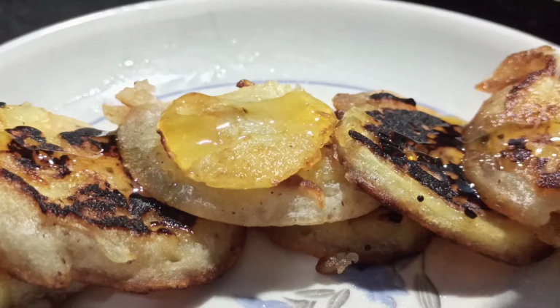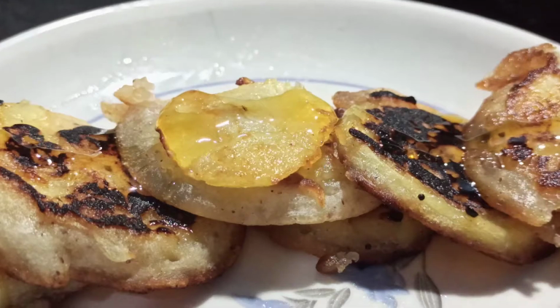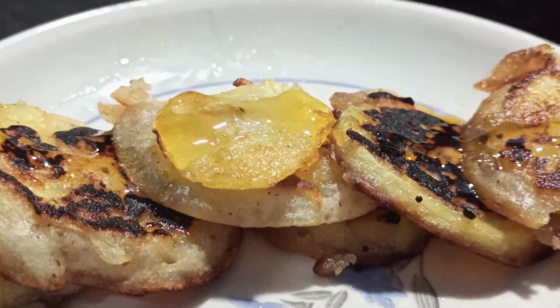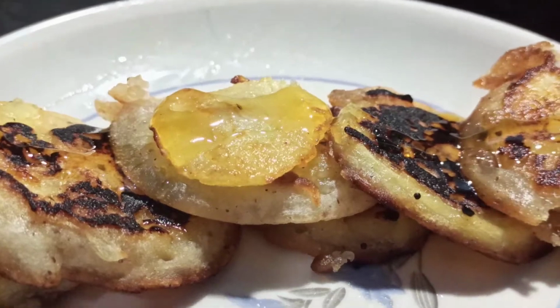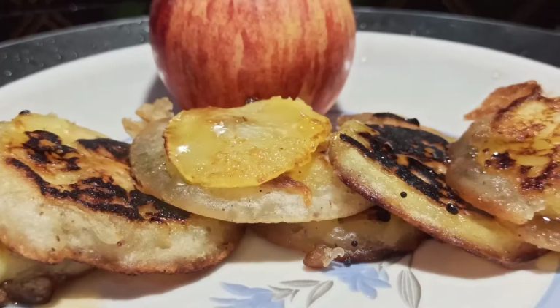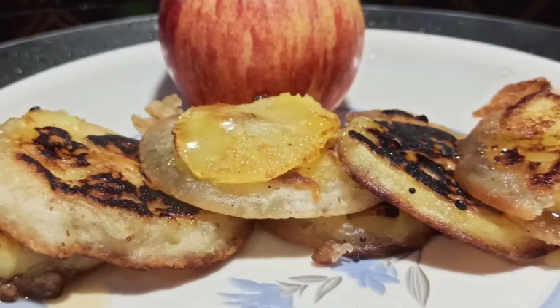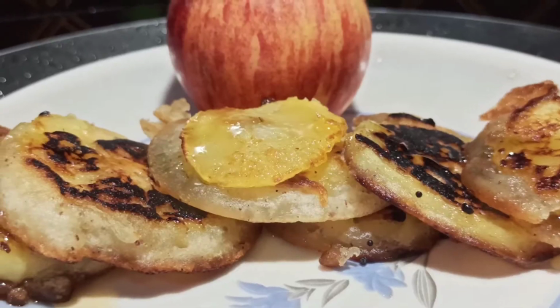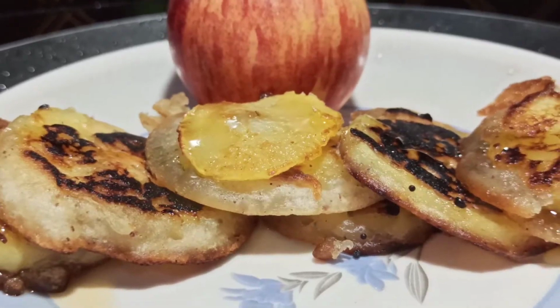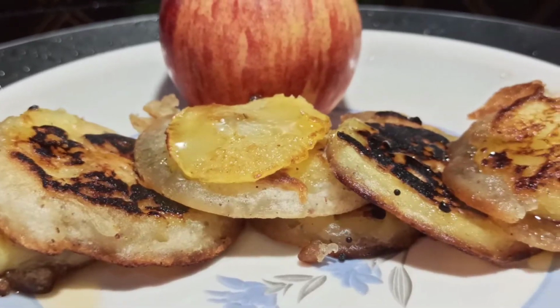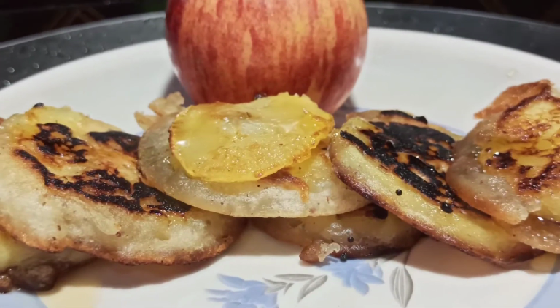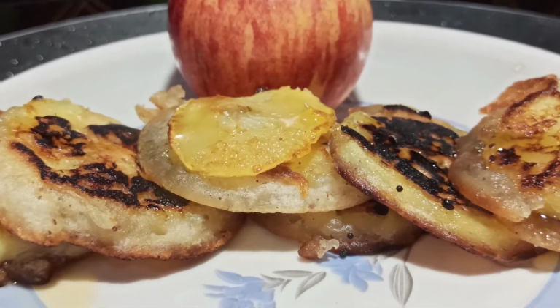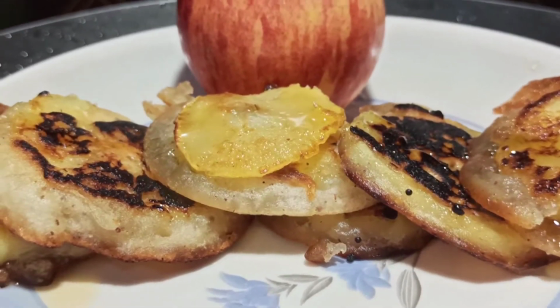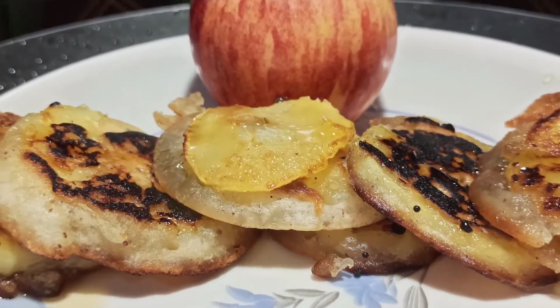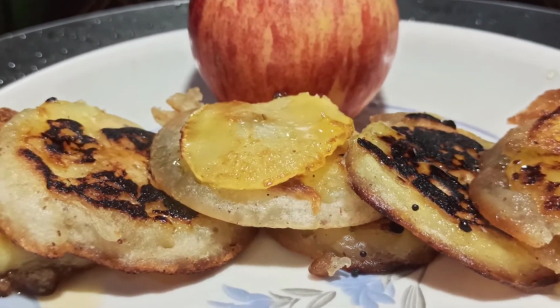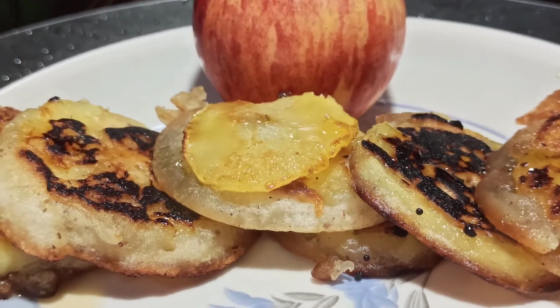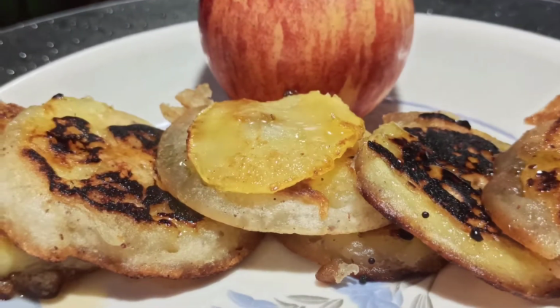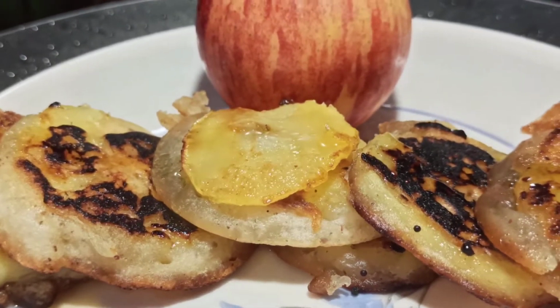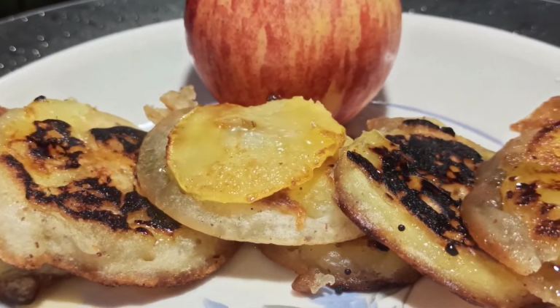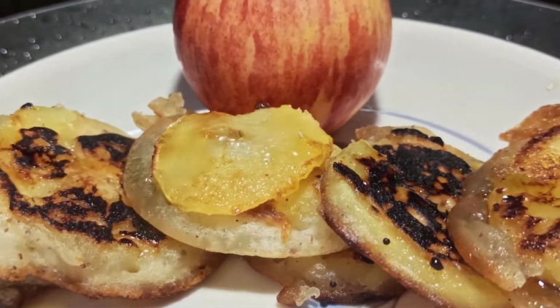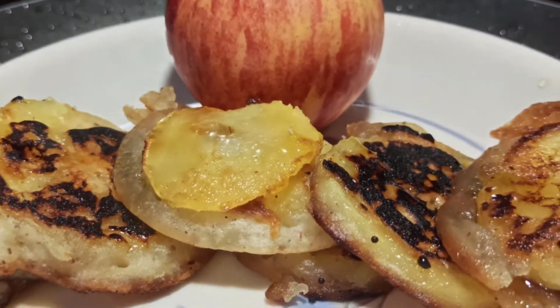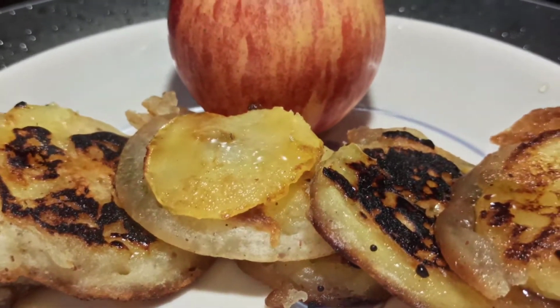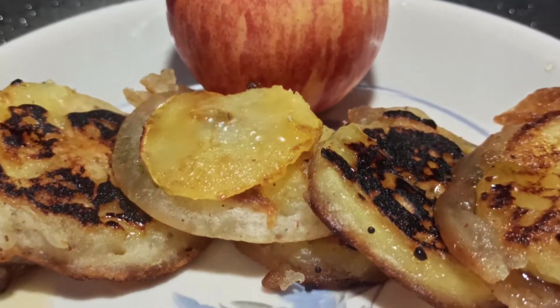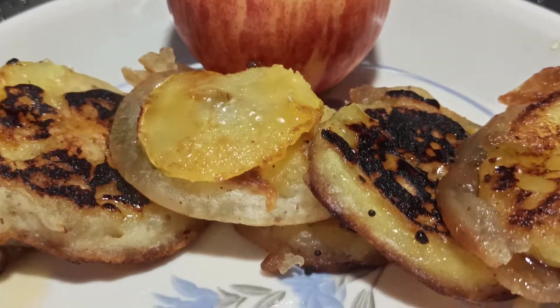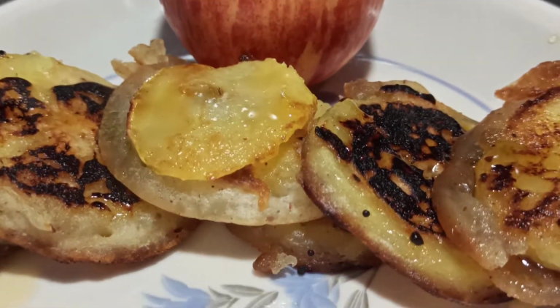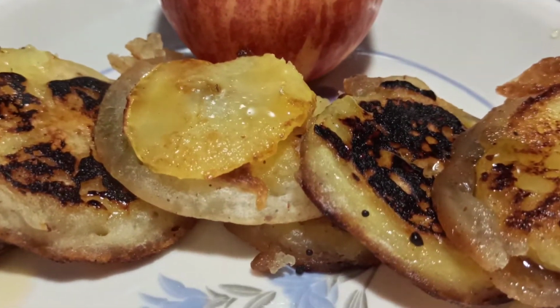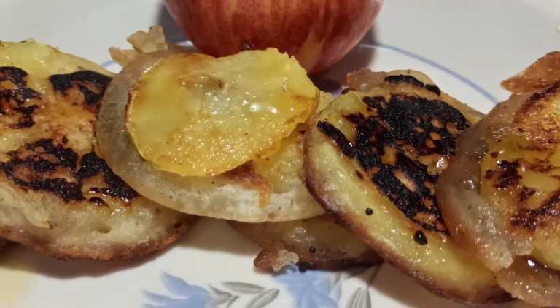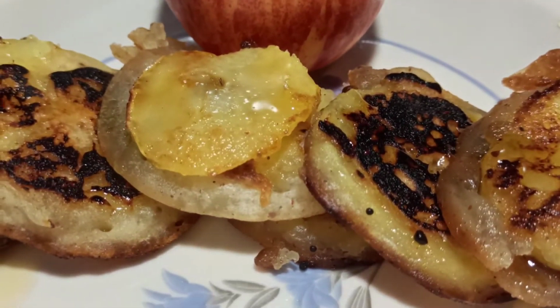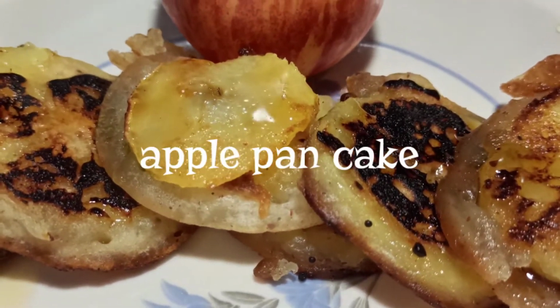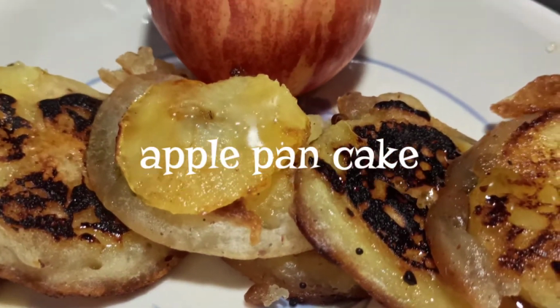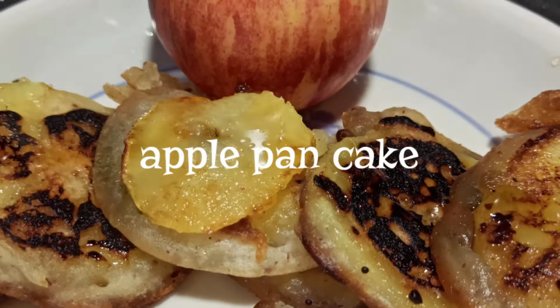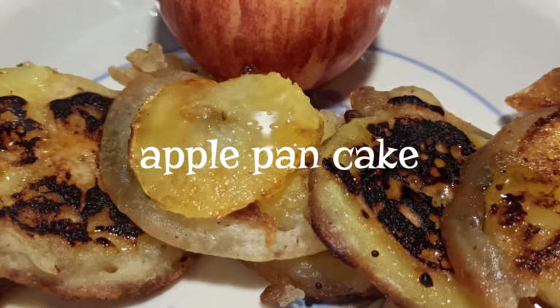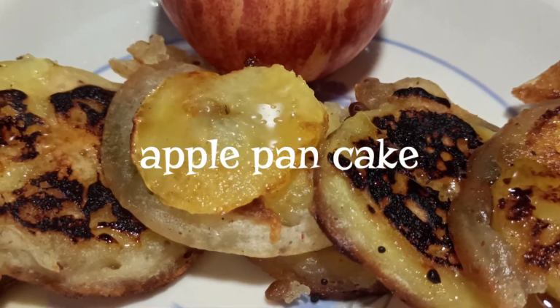Hi friends! Welcome to Rajani Vandala Sandadi. Today's recipe is Apple Pancakes.